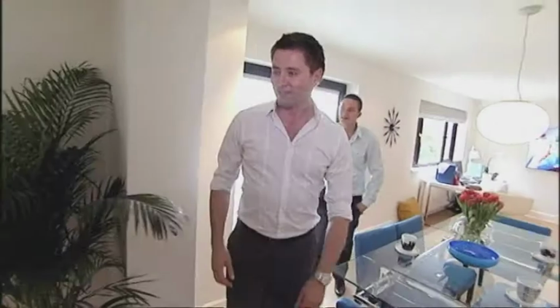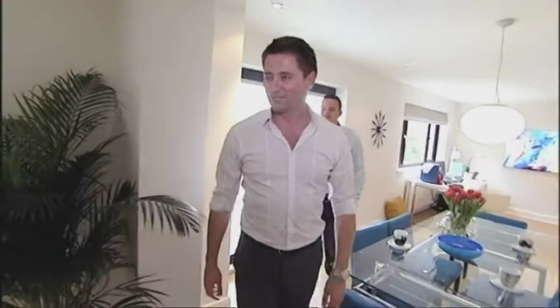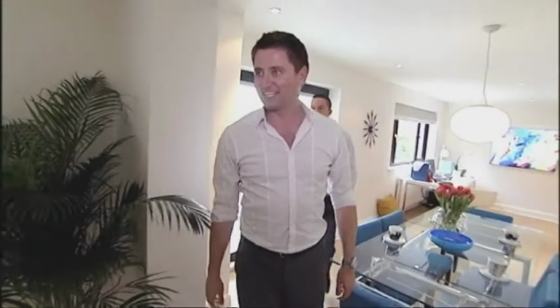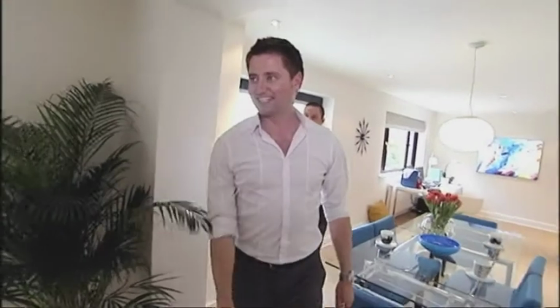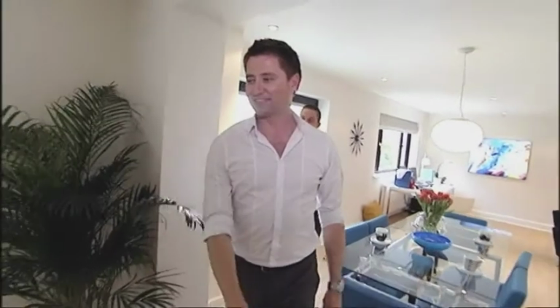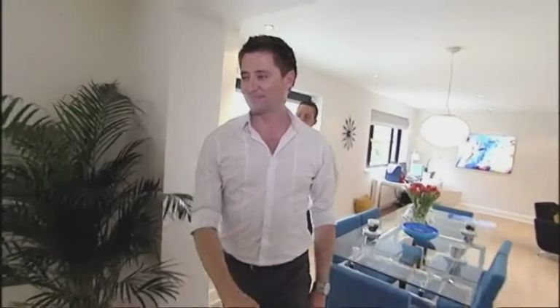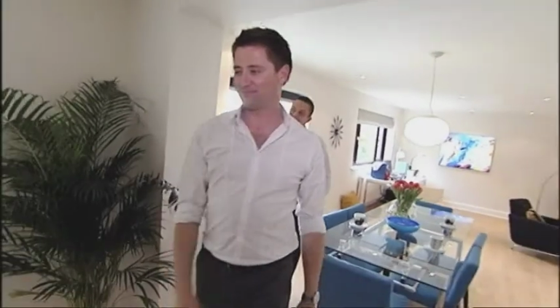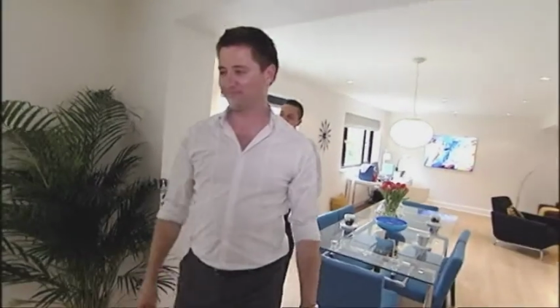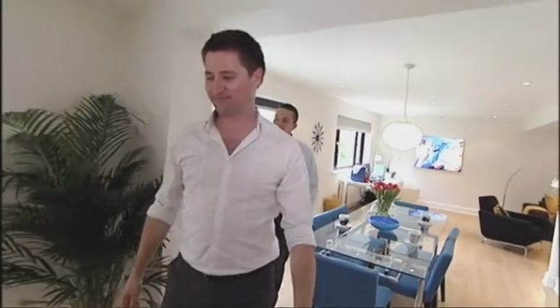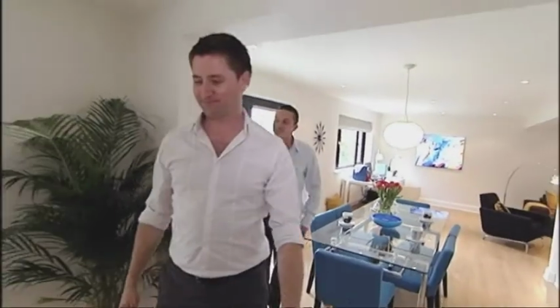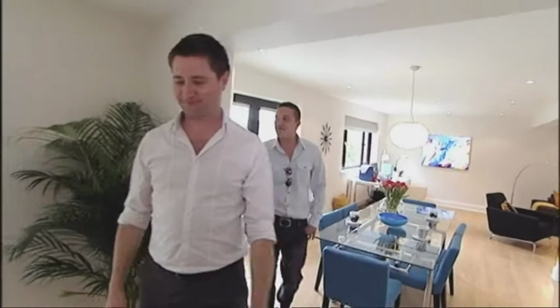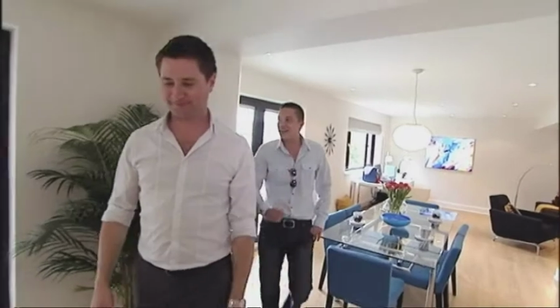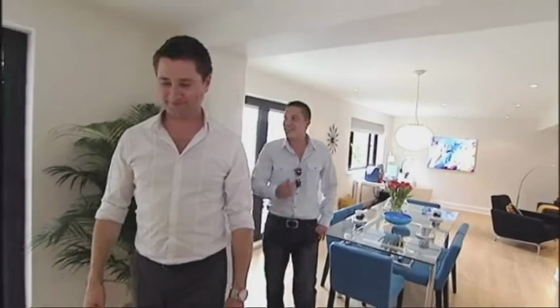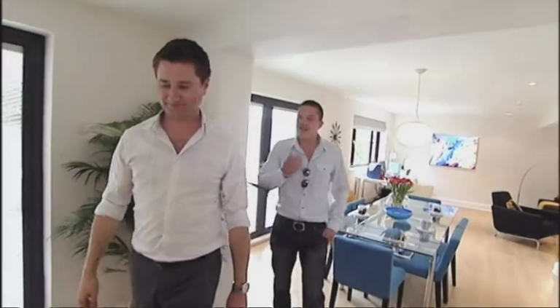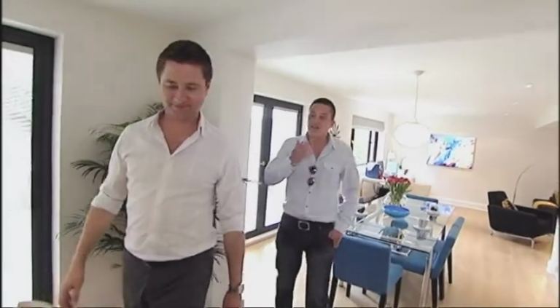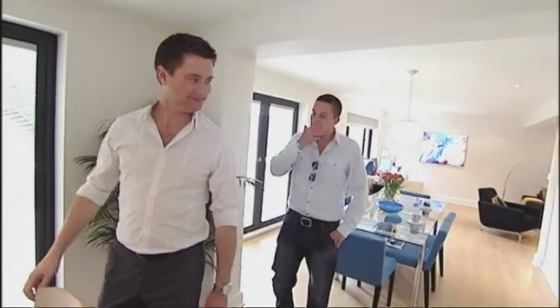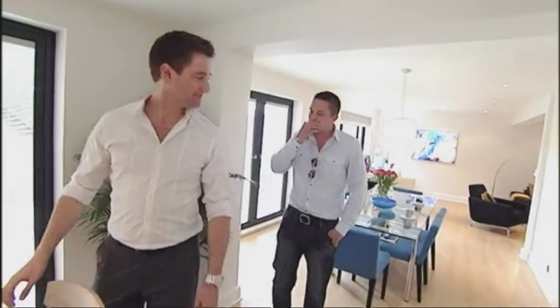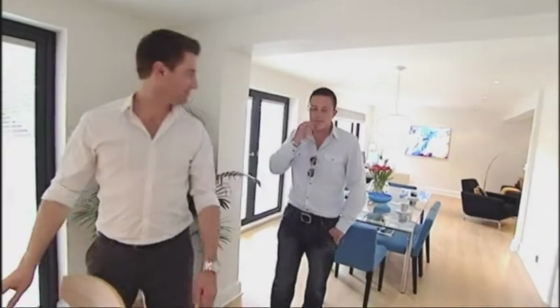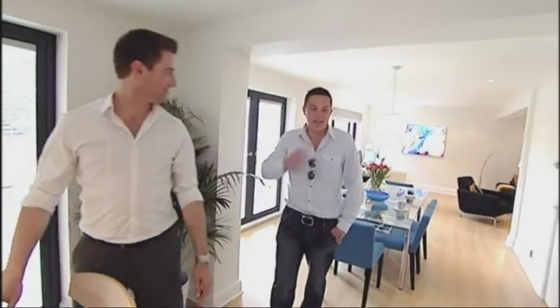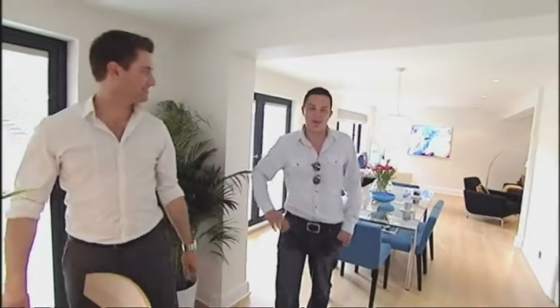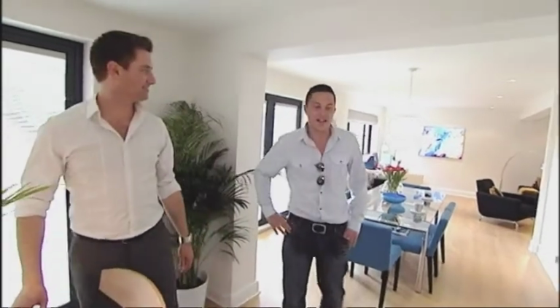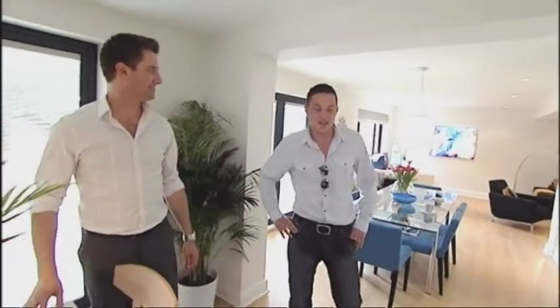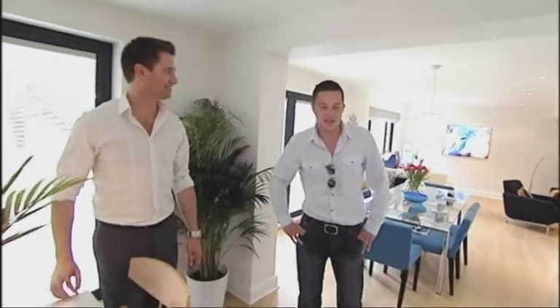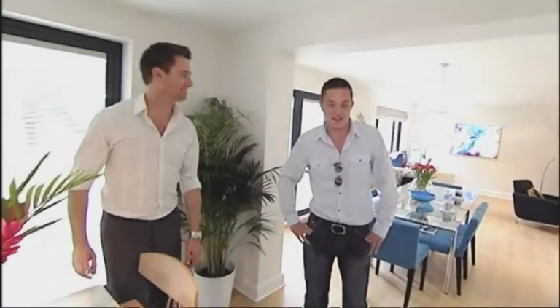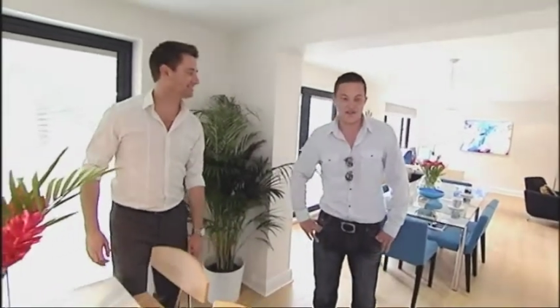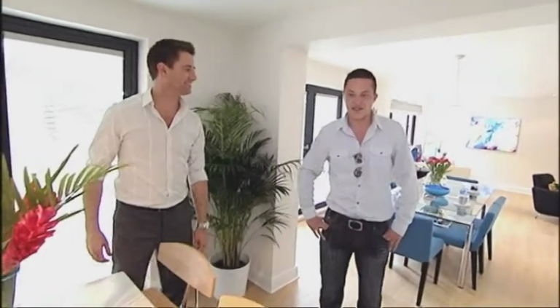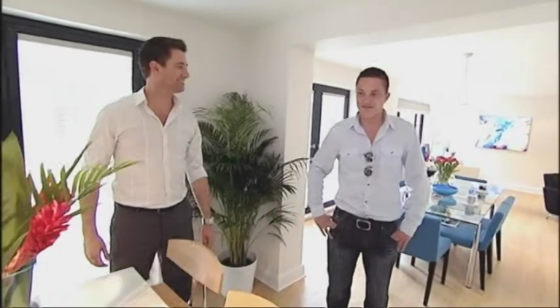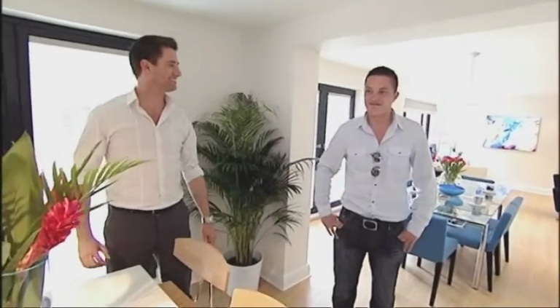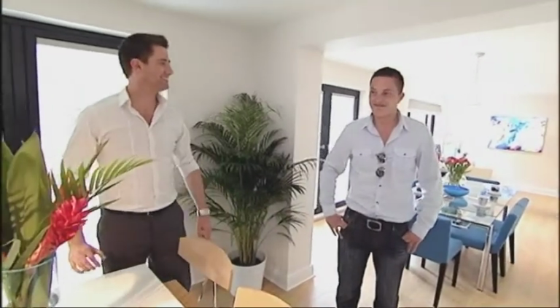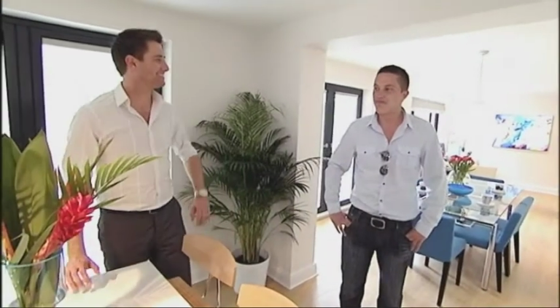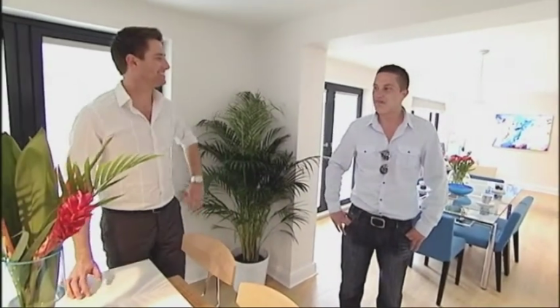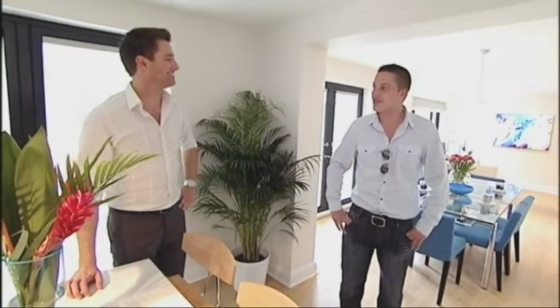Come and see this. Without a doubt, best part of the house so far. Definitely.